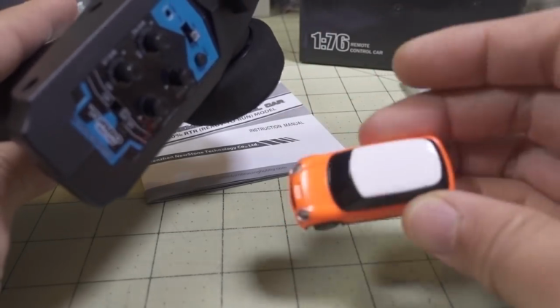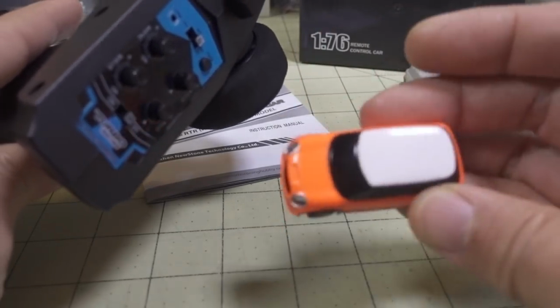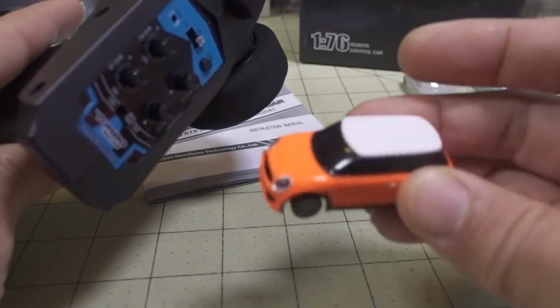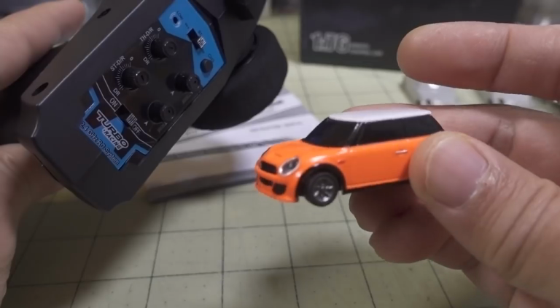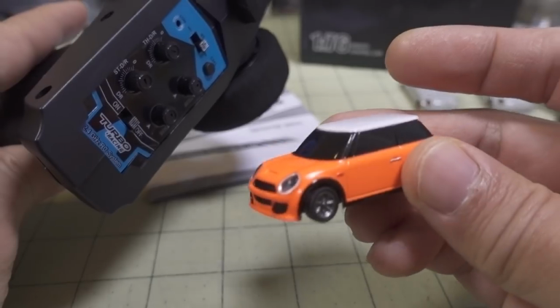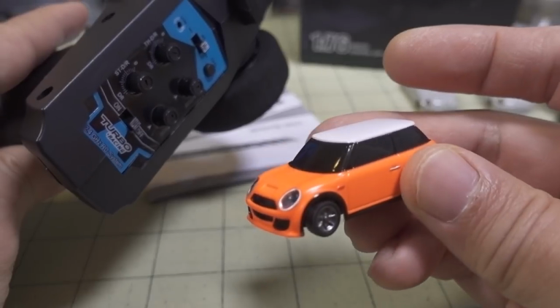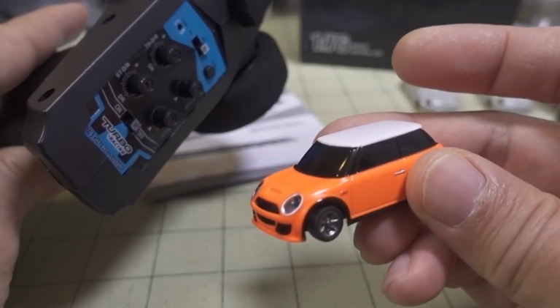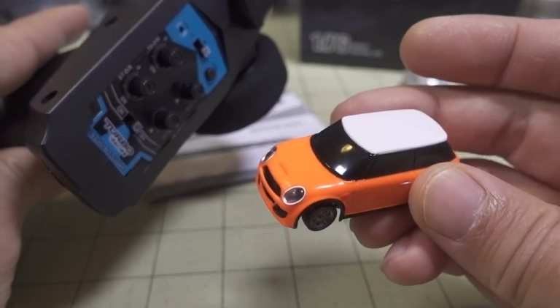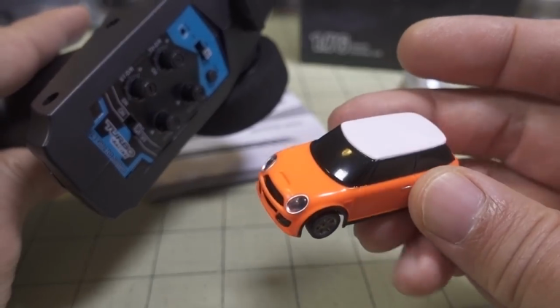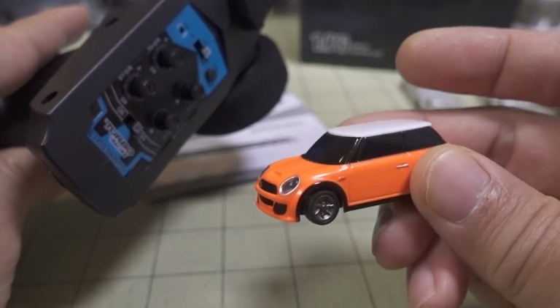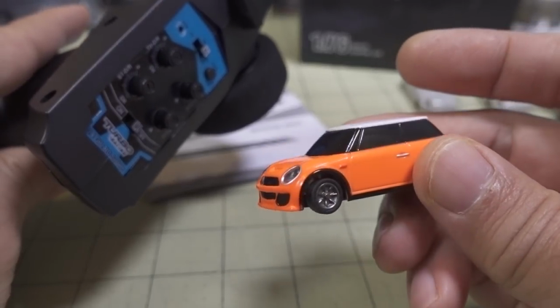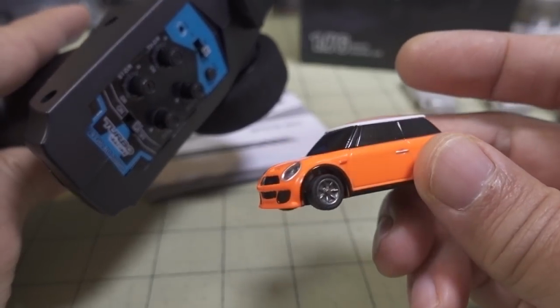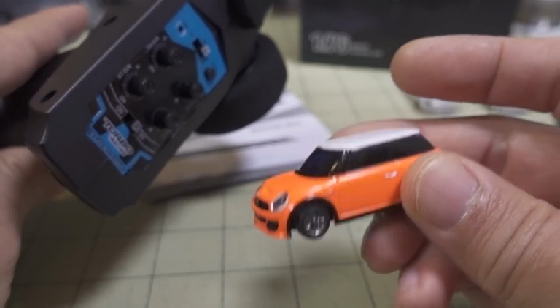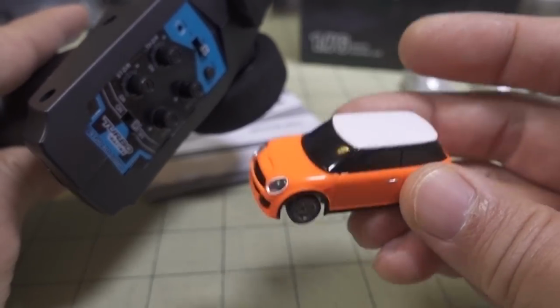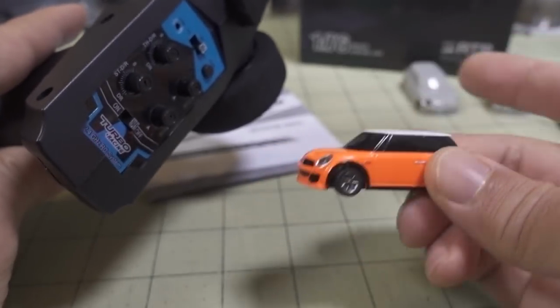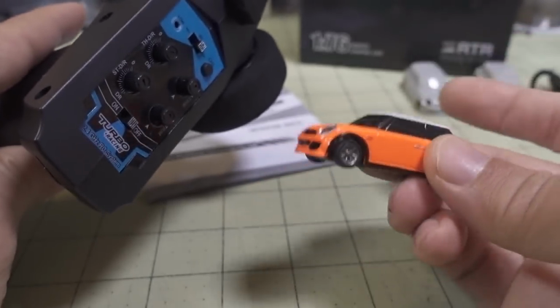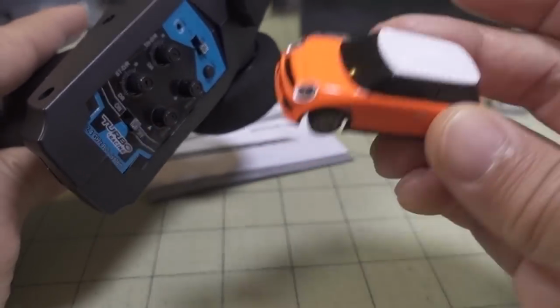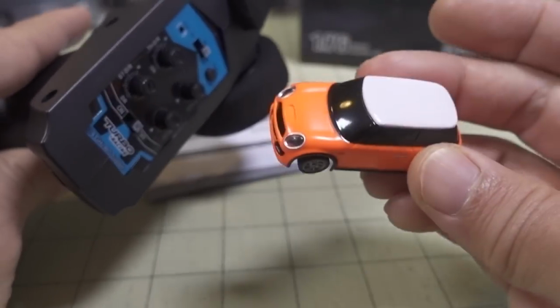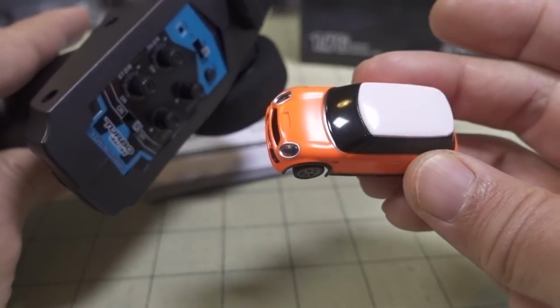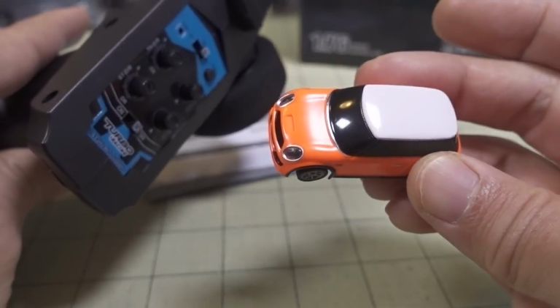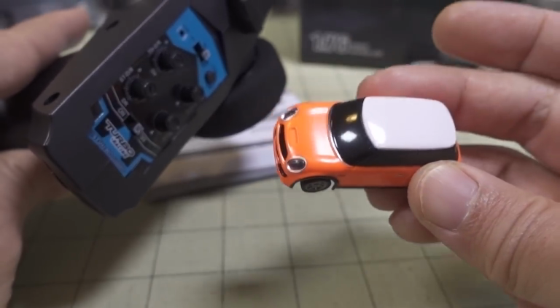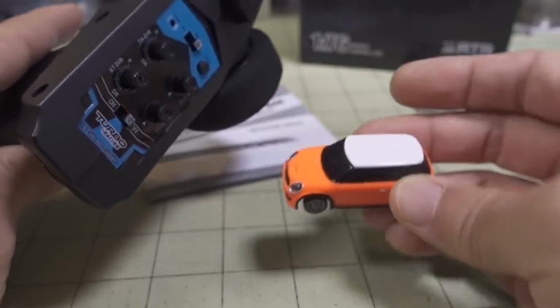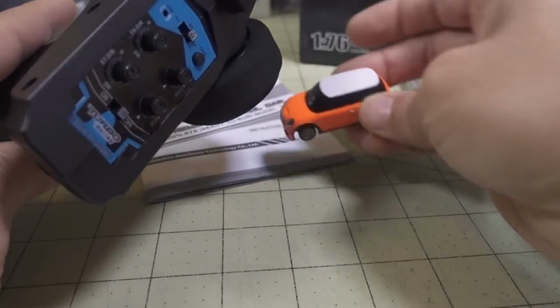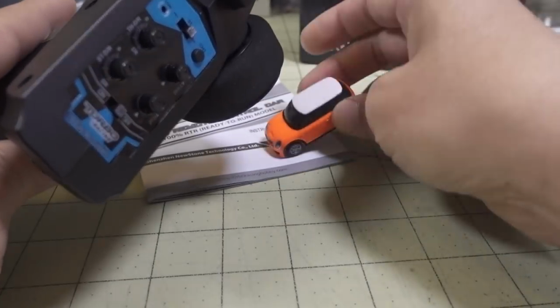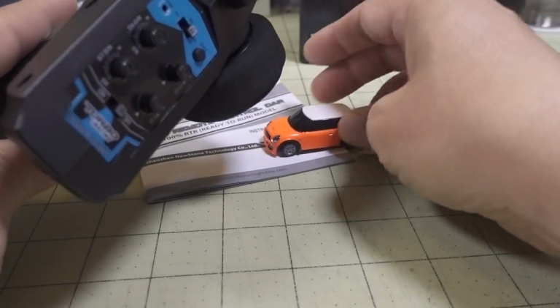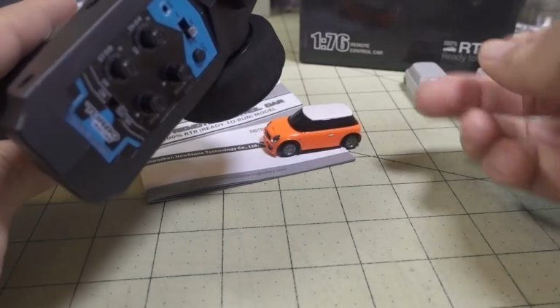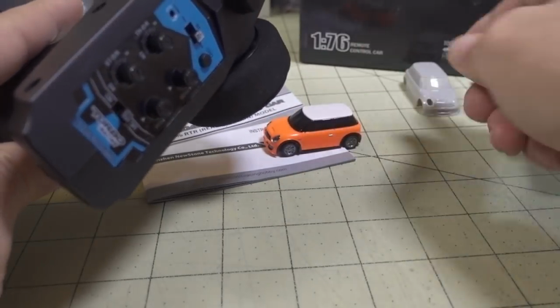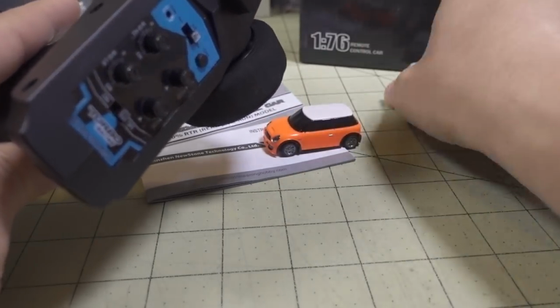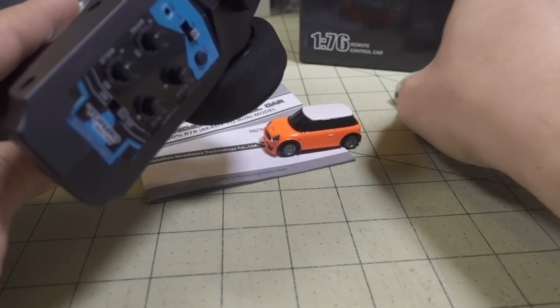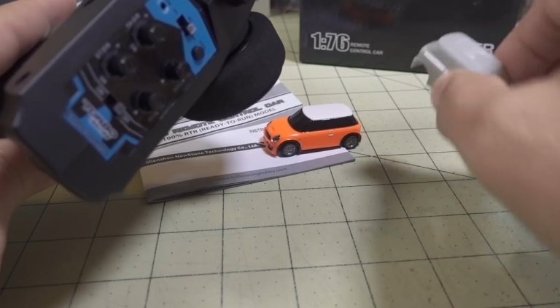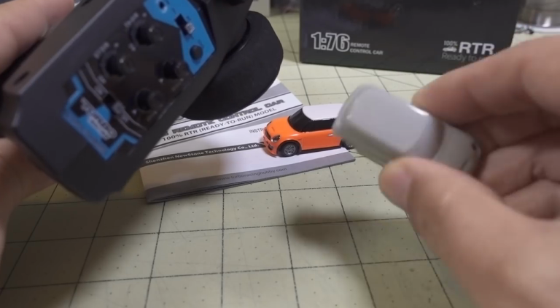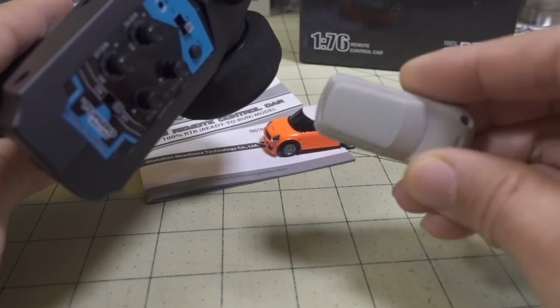It doesn't really matter if the color you like is not in stock — you can always take the body off and paint it whatever way you like.